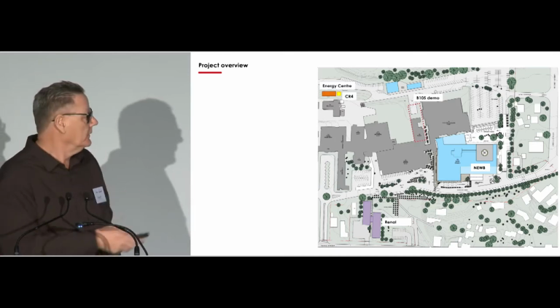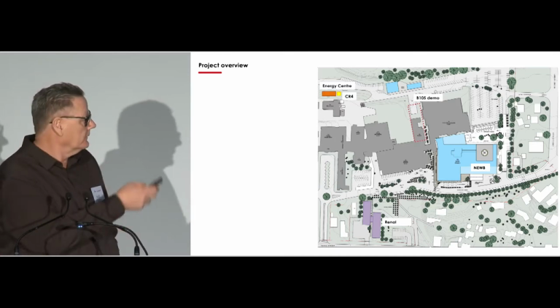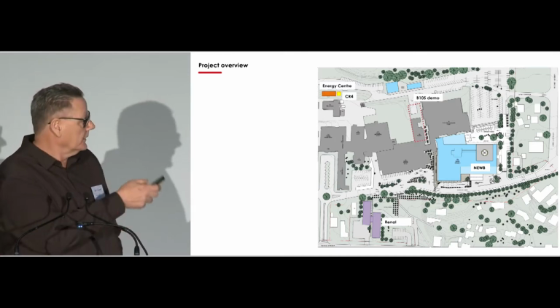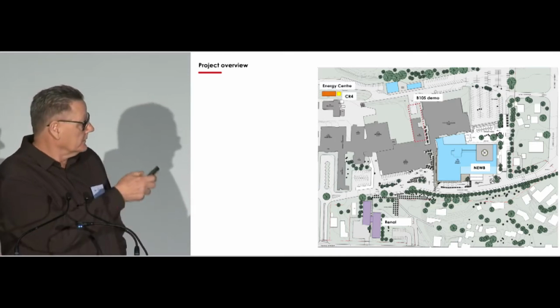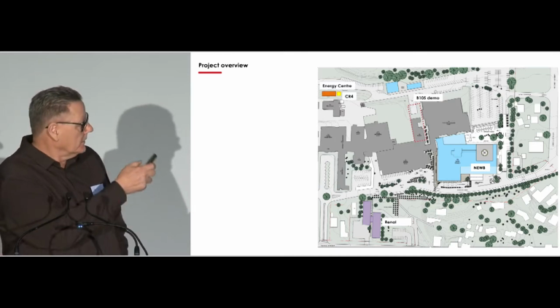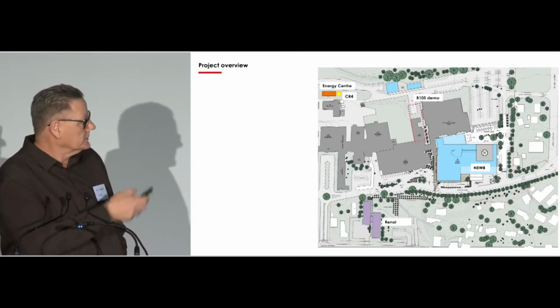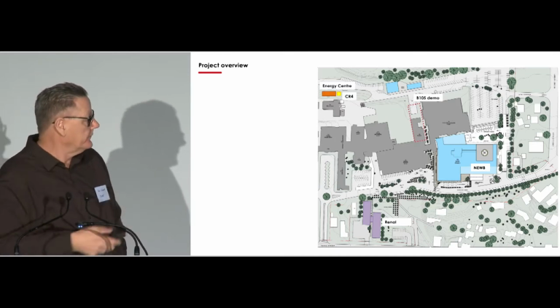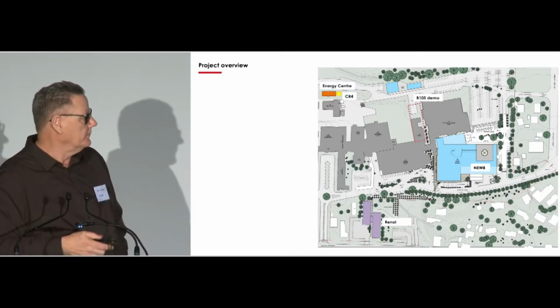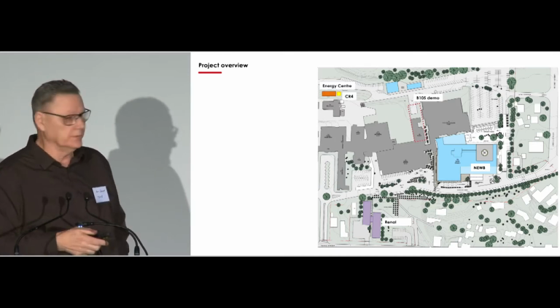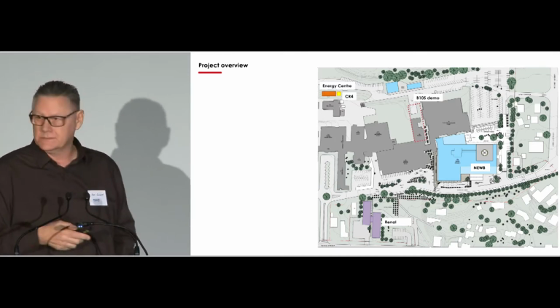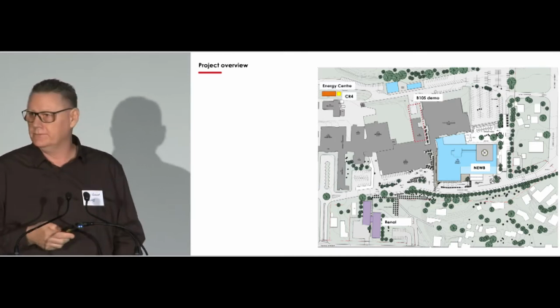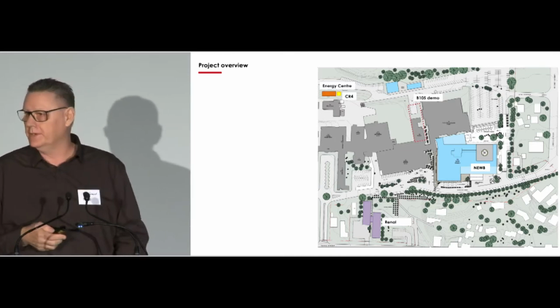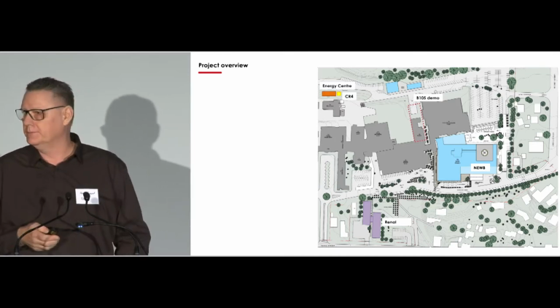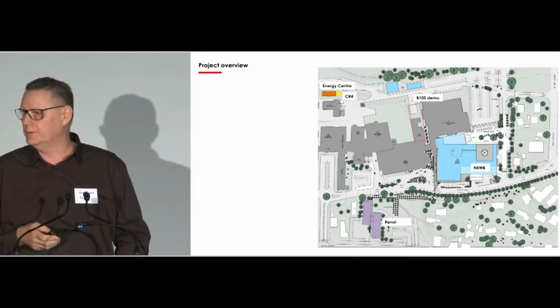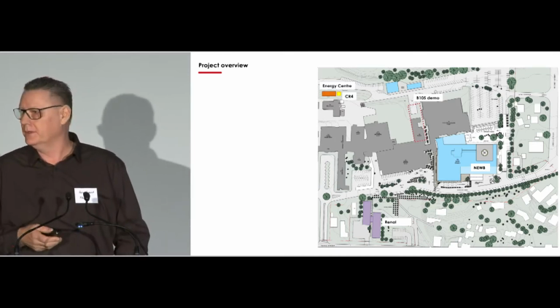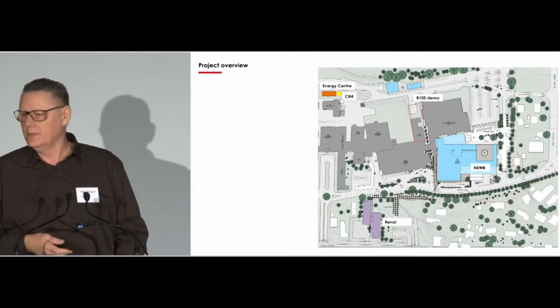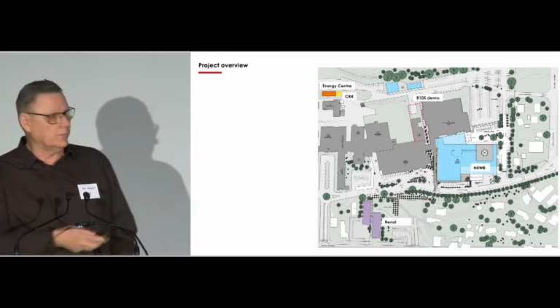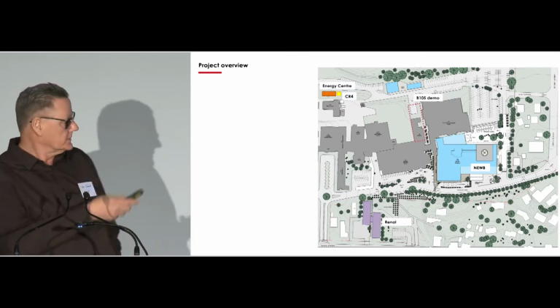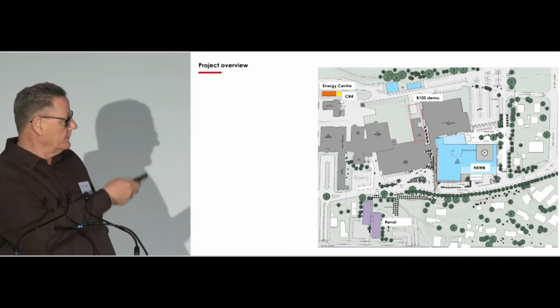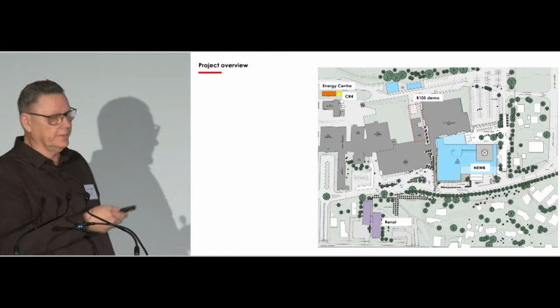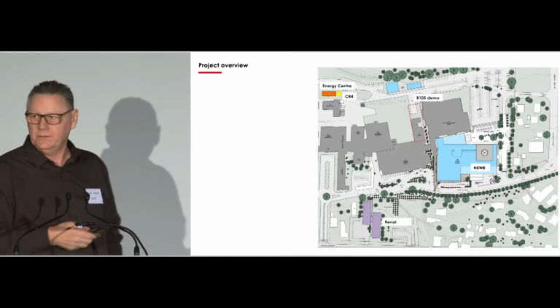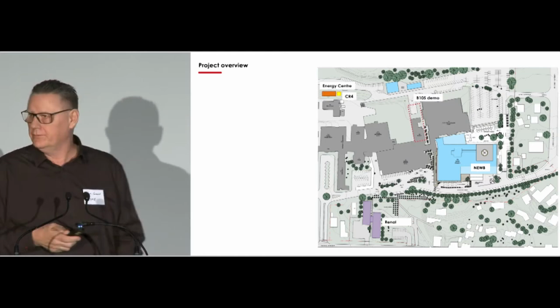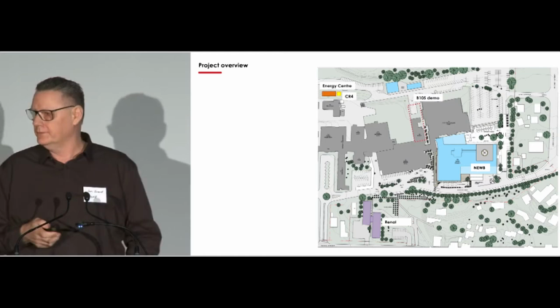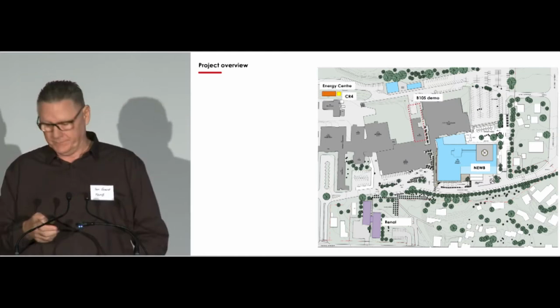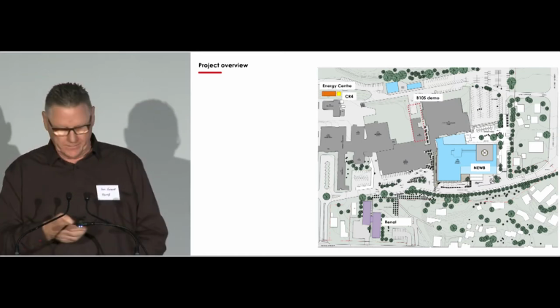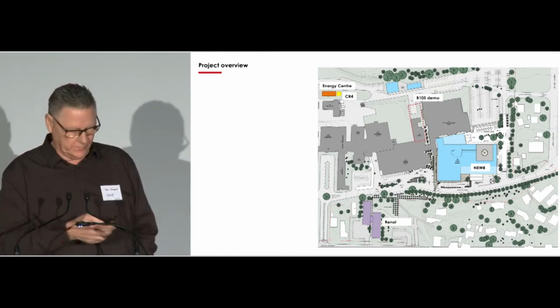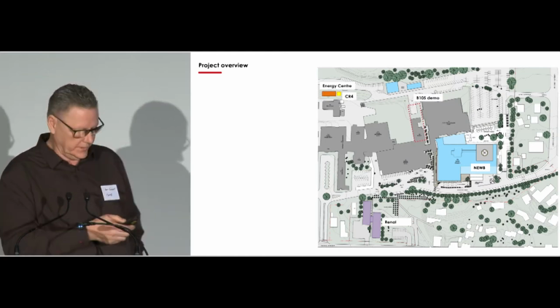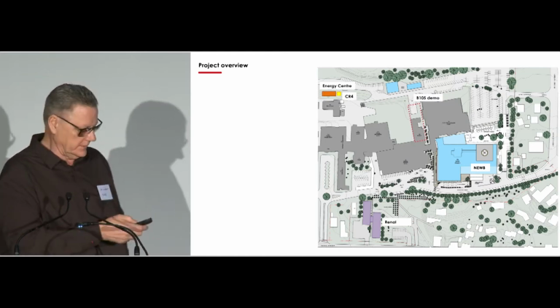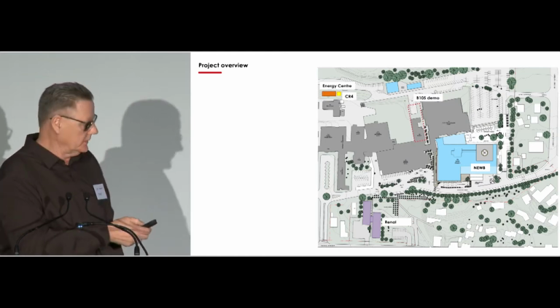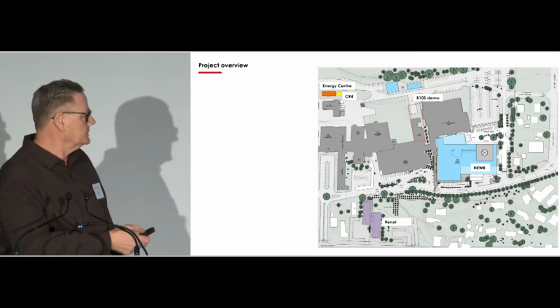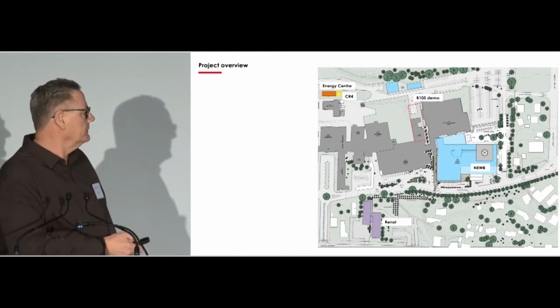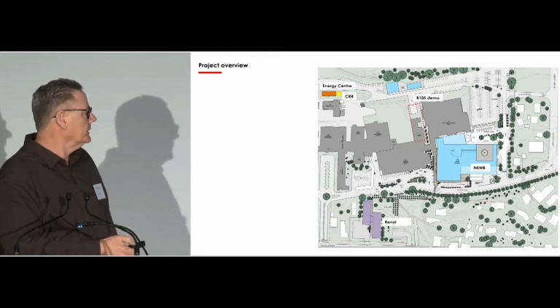We're going to demolish a few buildings — the renal building. Once we build that new renal department, we can demolish that building.